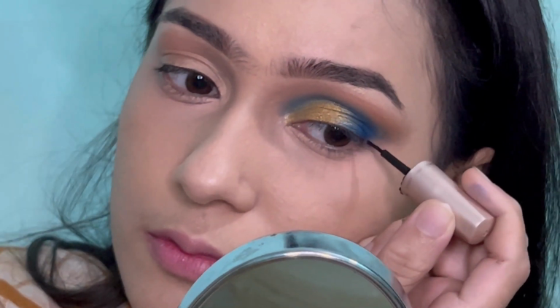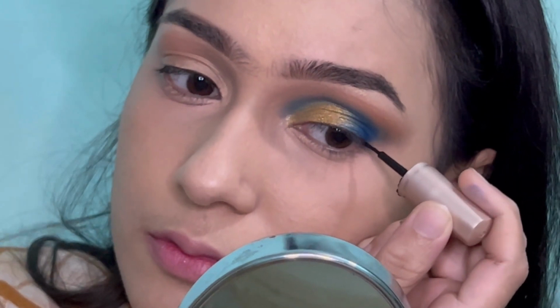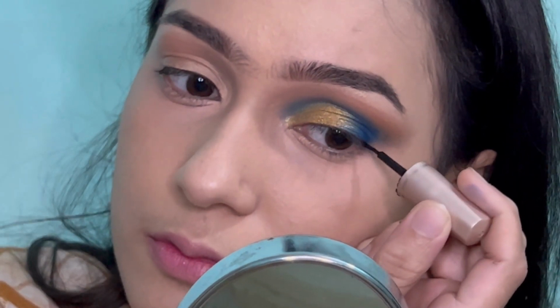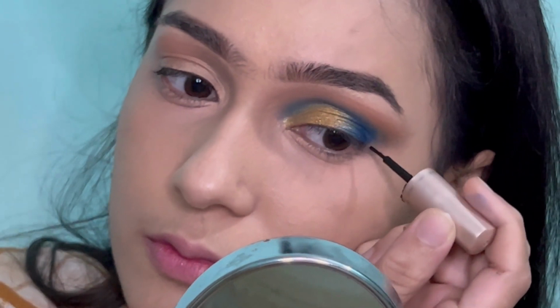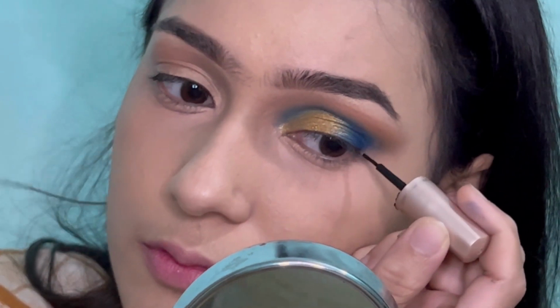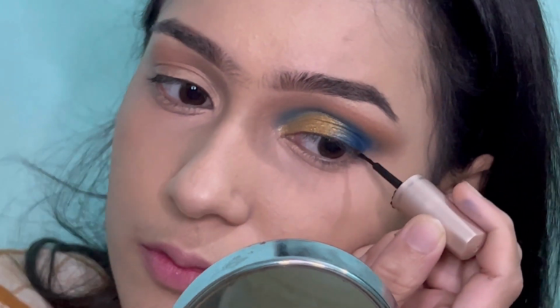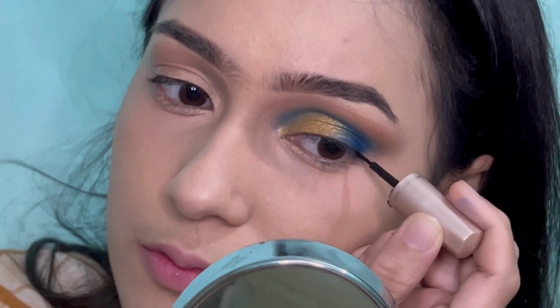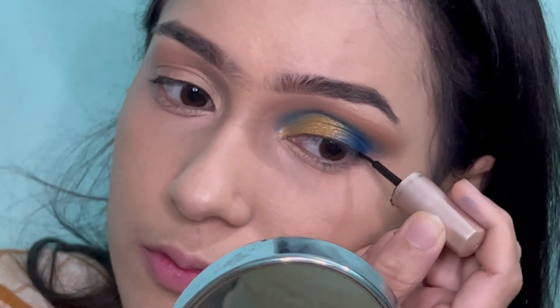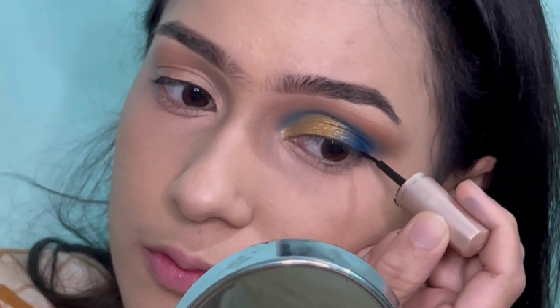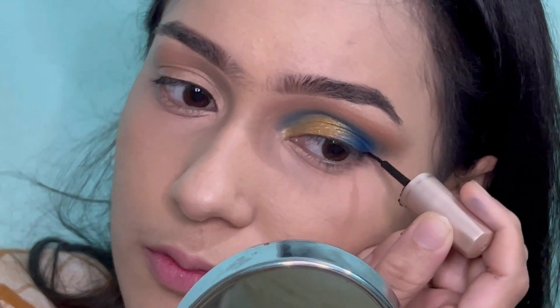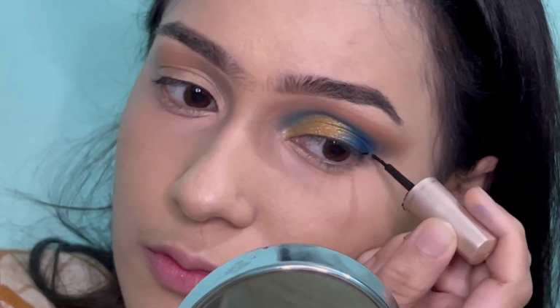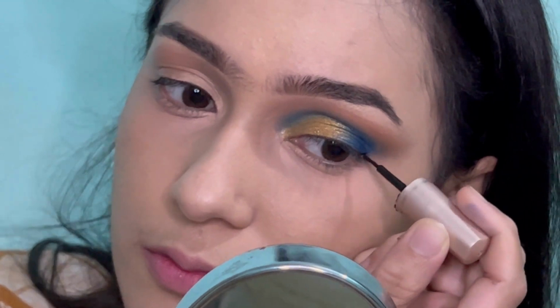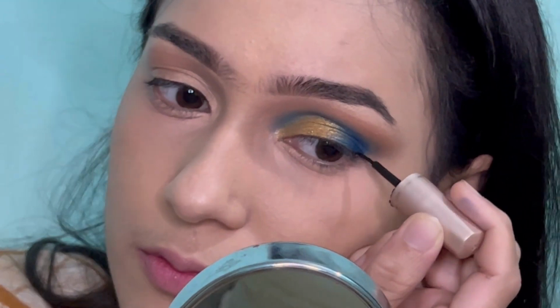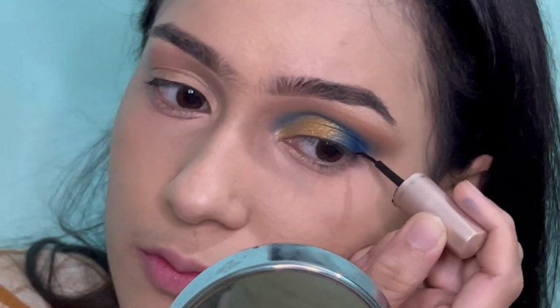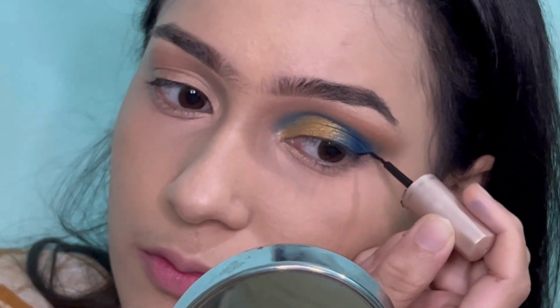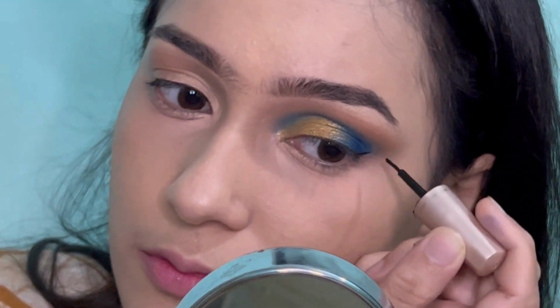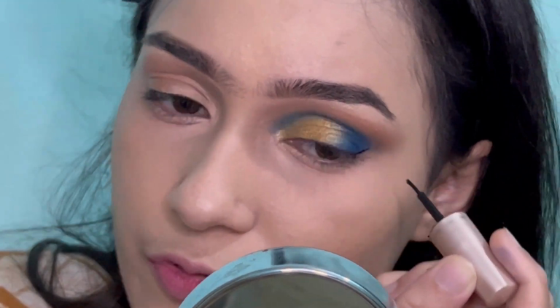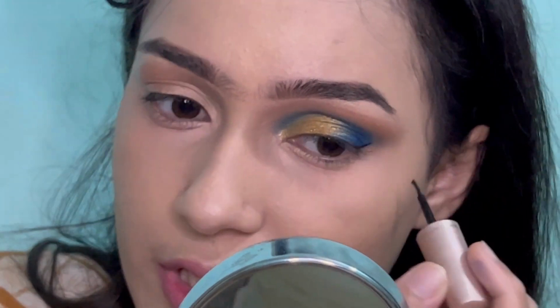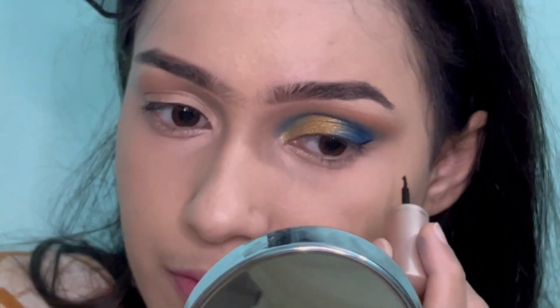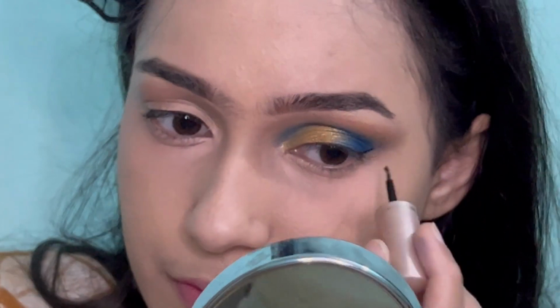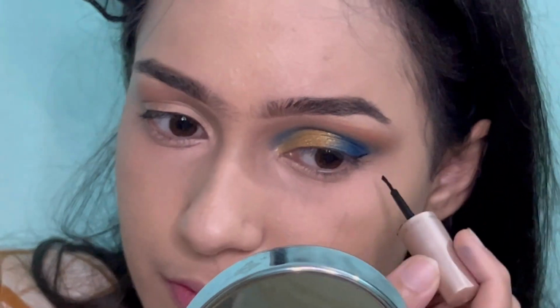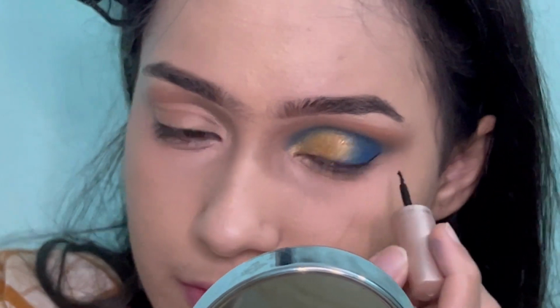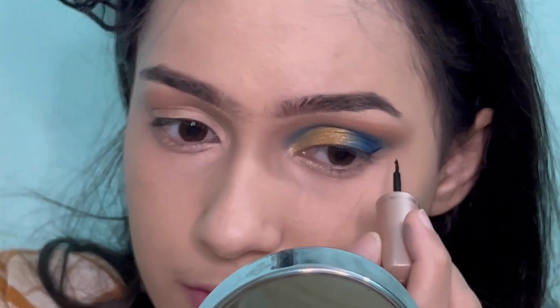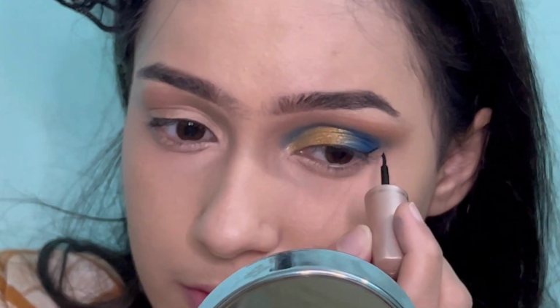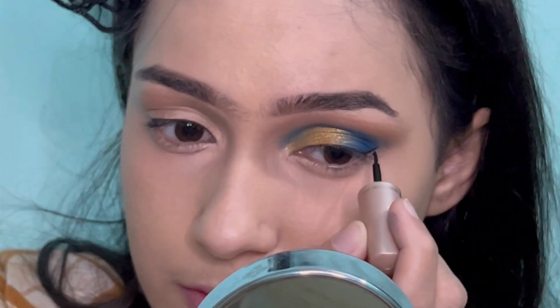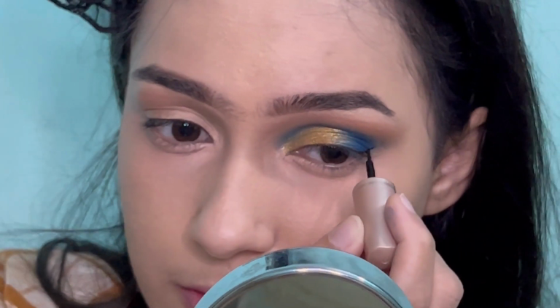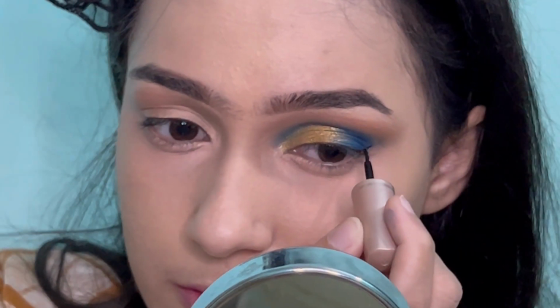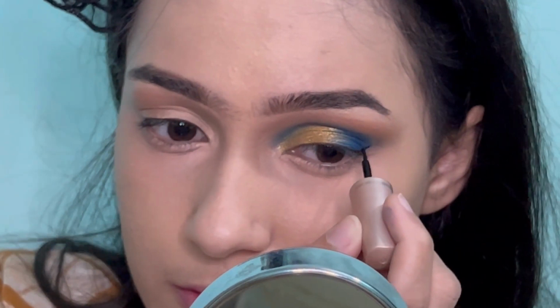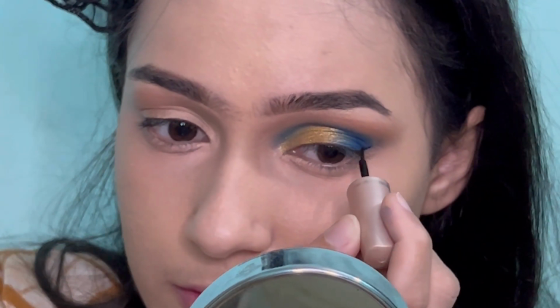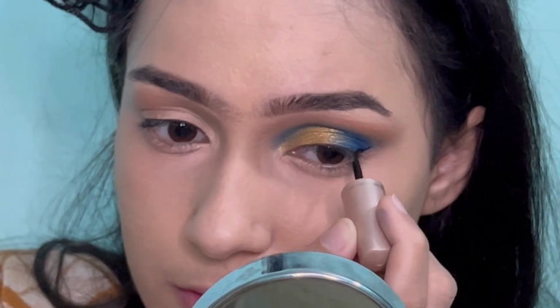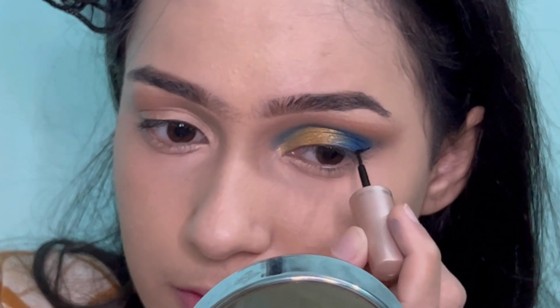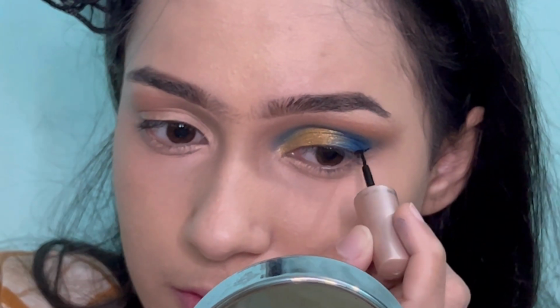After that, I'm applying a liquid liner to draw my eyeliner.